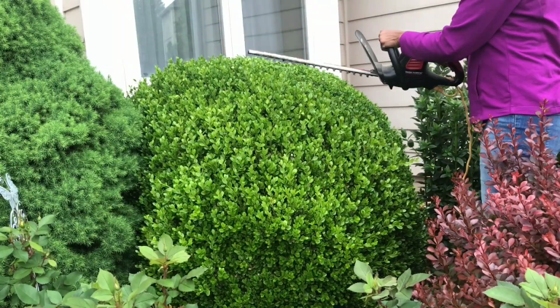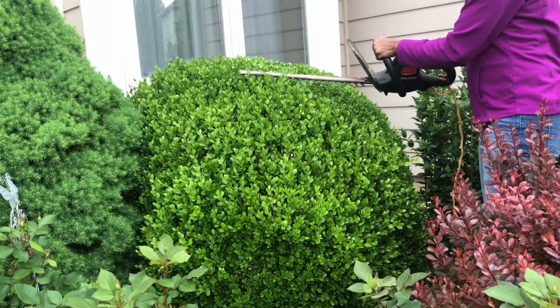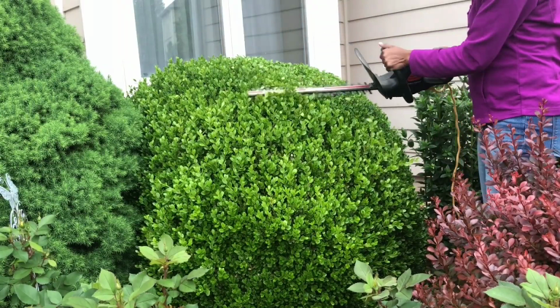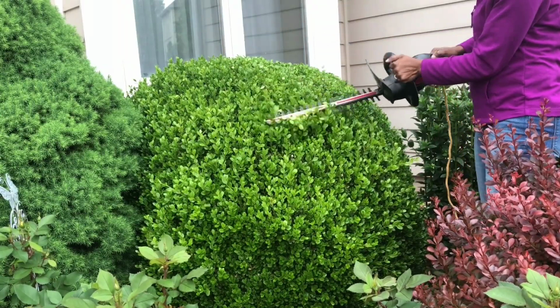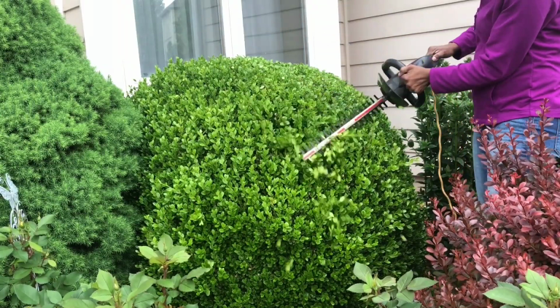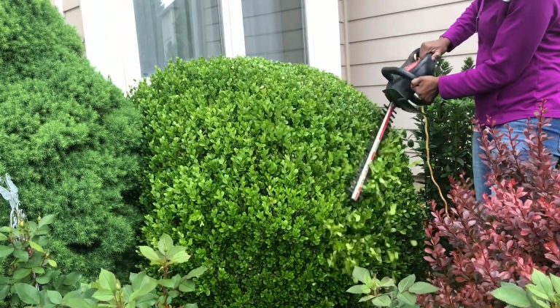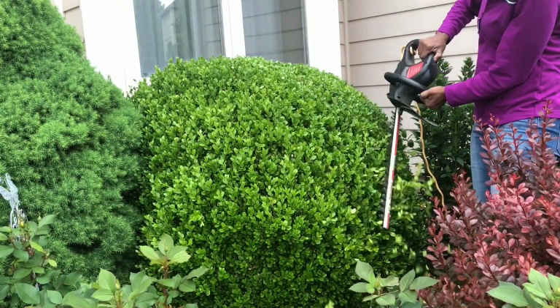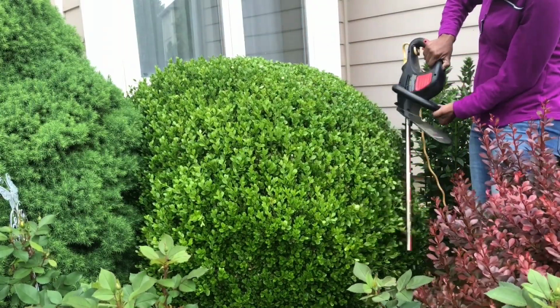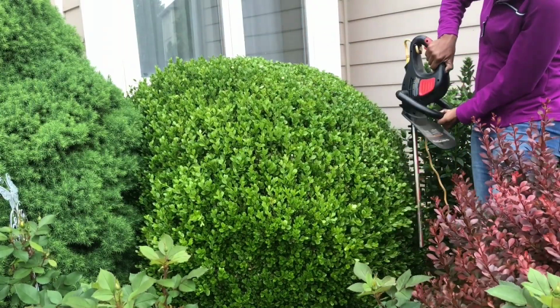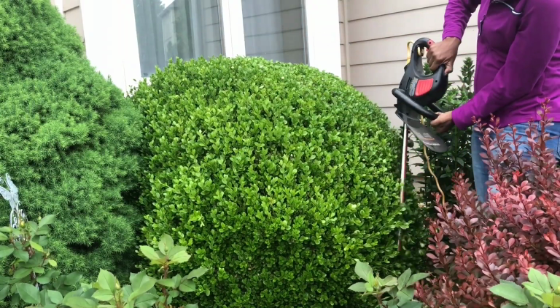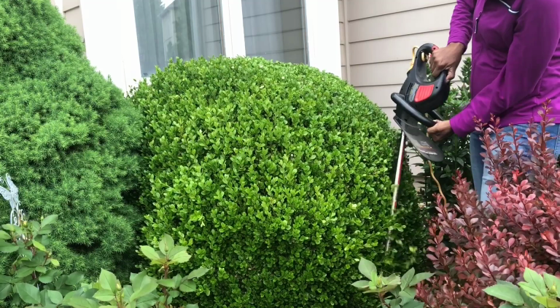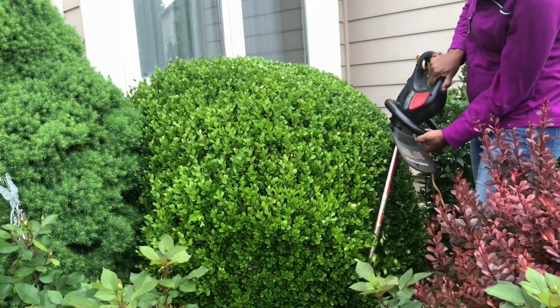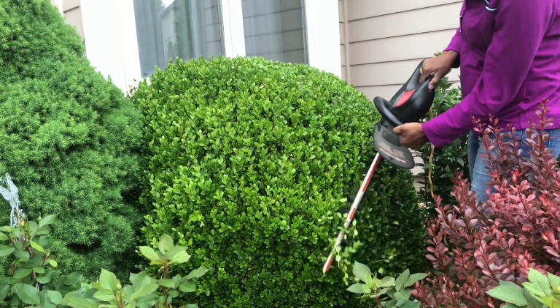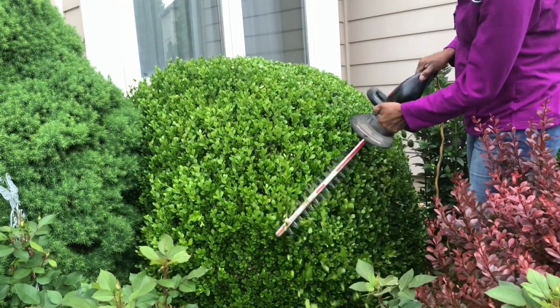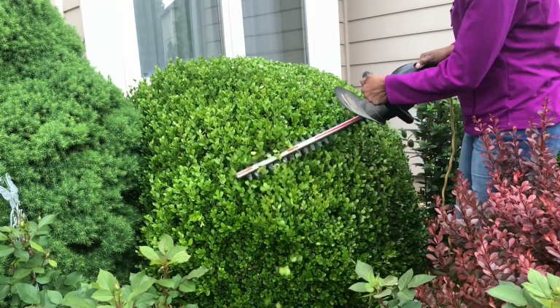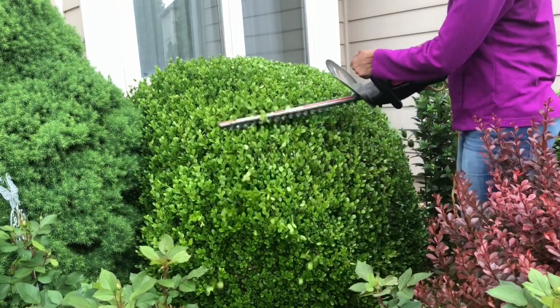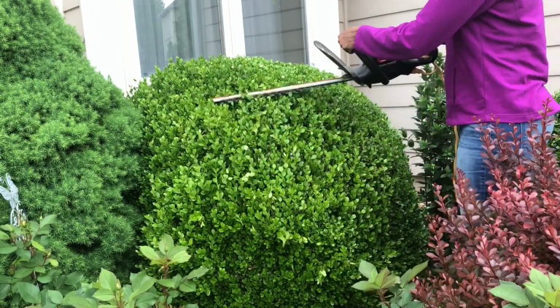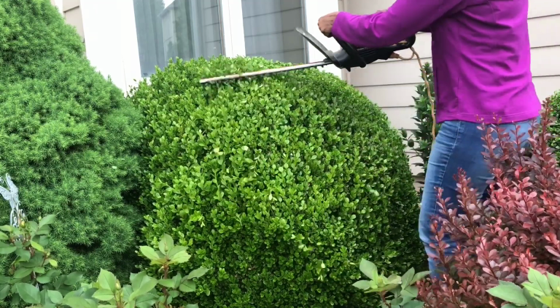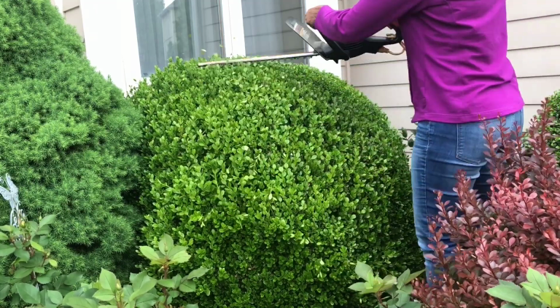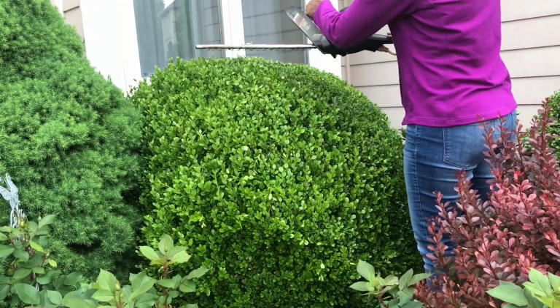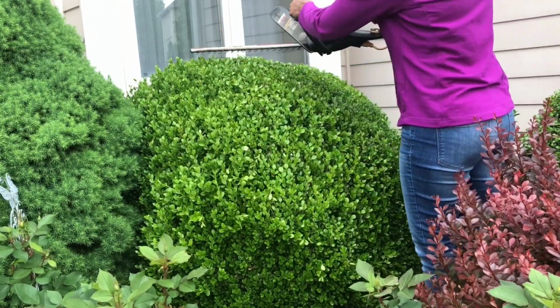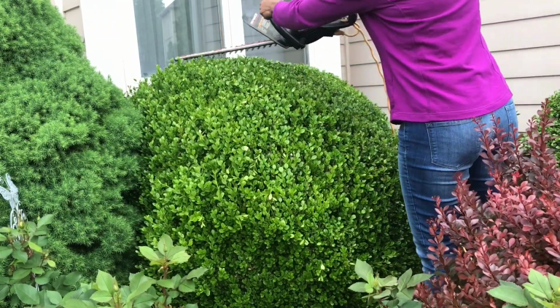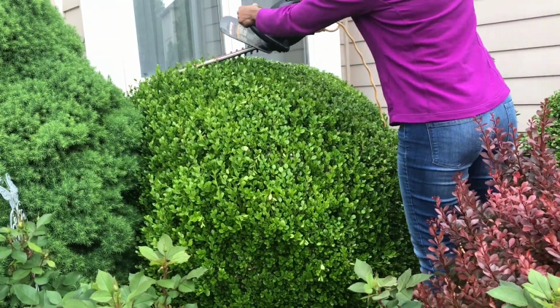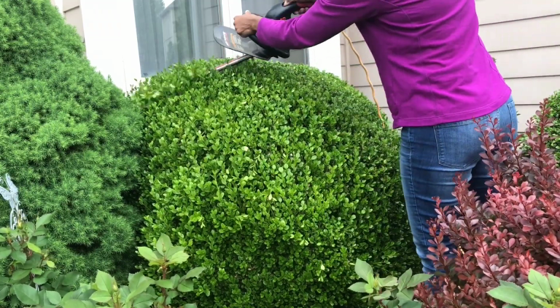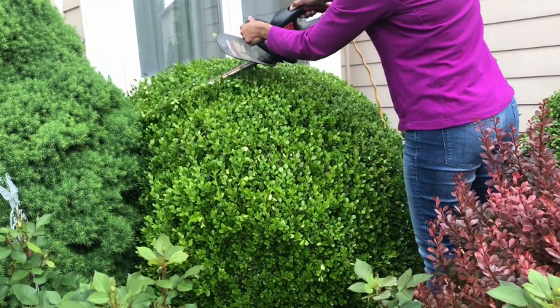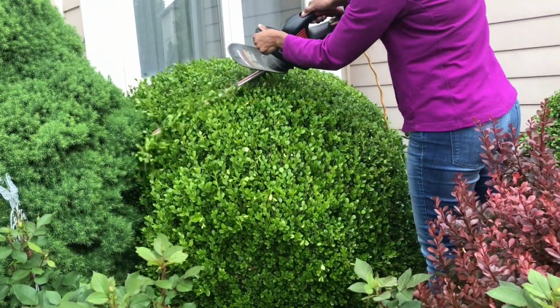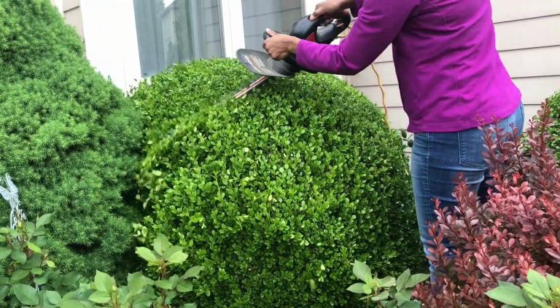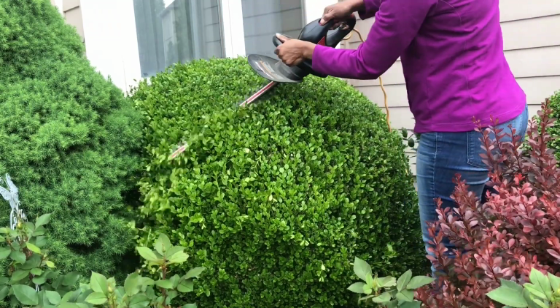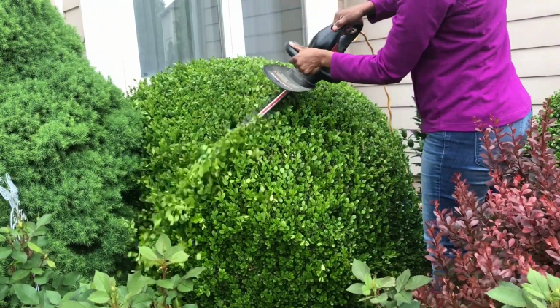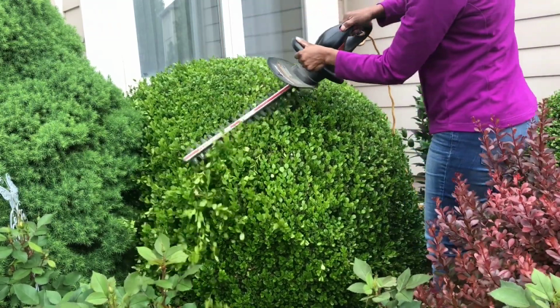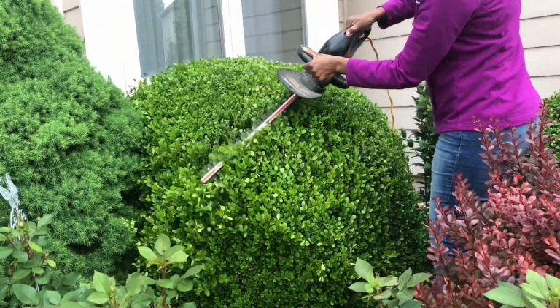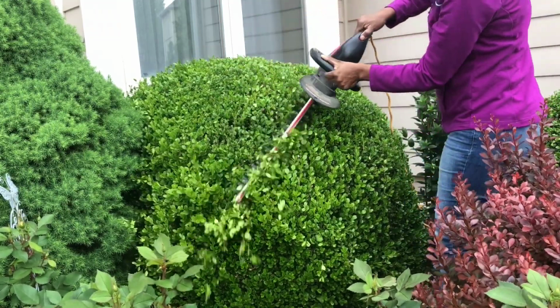As you can see, I don't have a cordless trimmer, so I have to be very careful not to cut my electric cord.